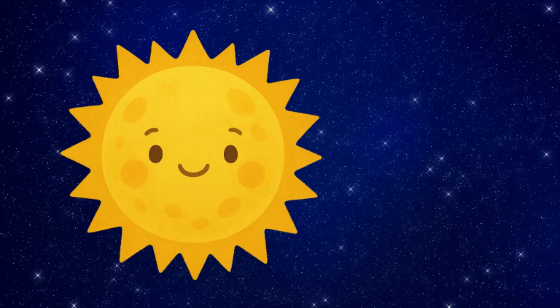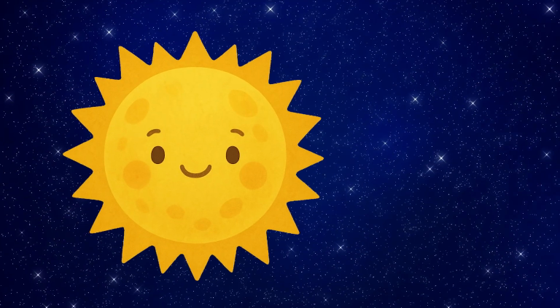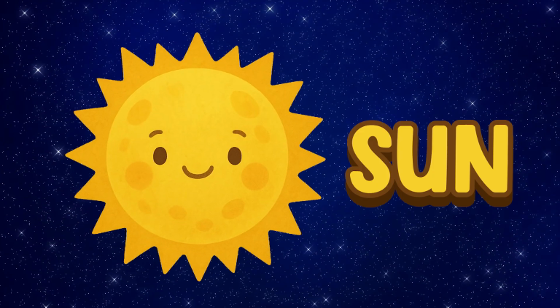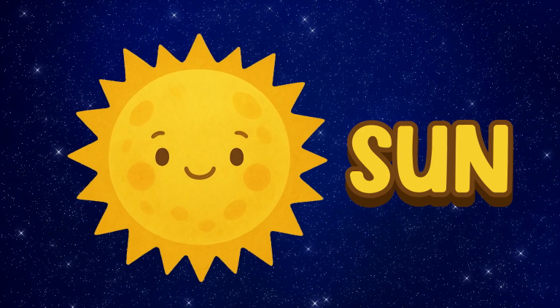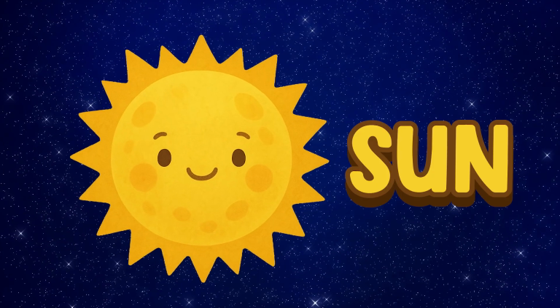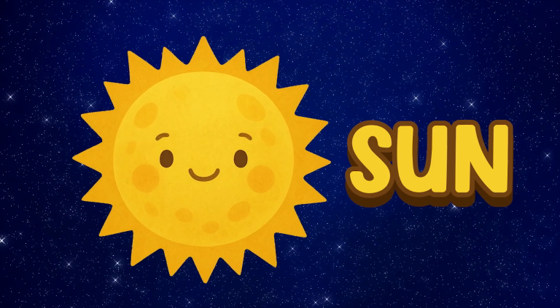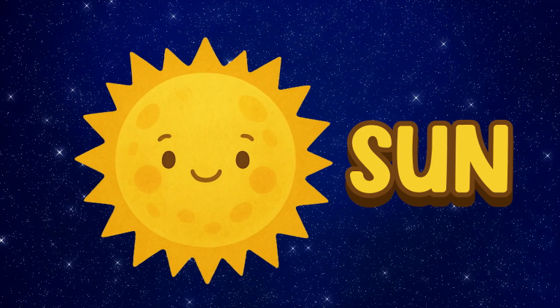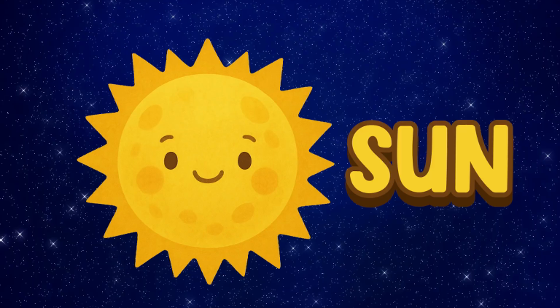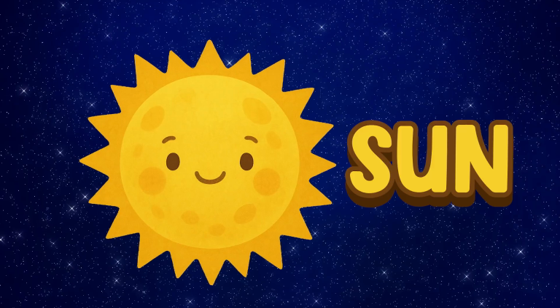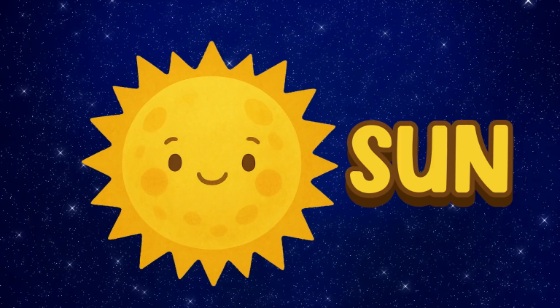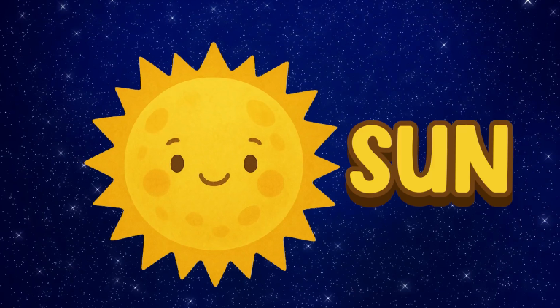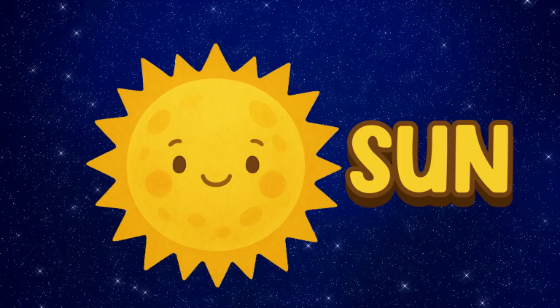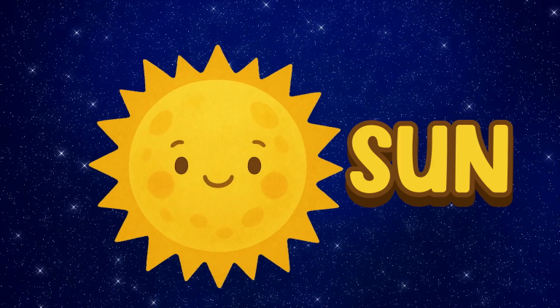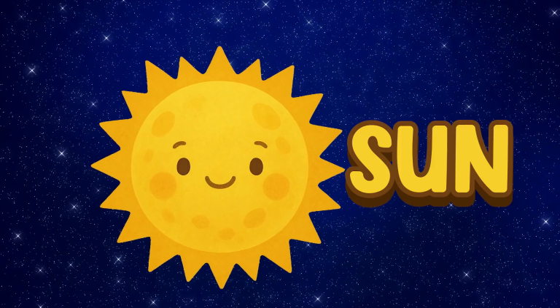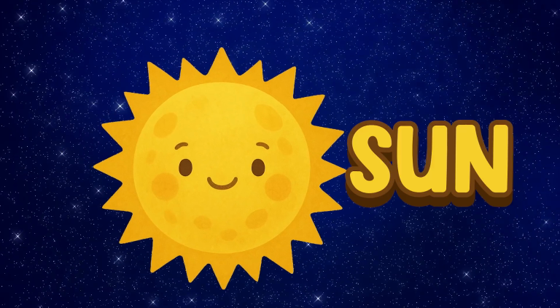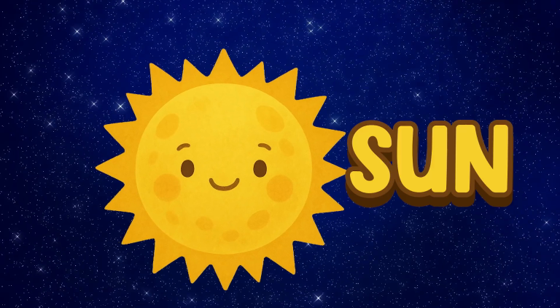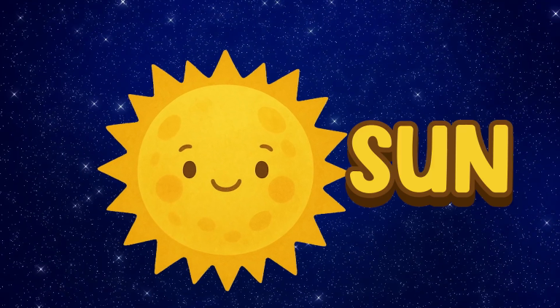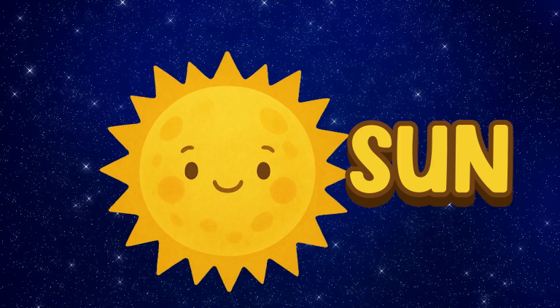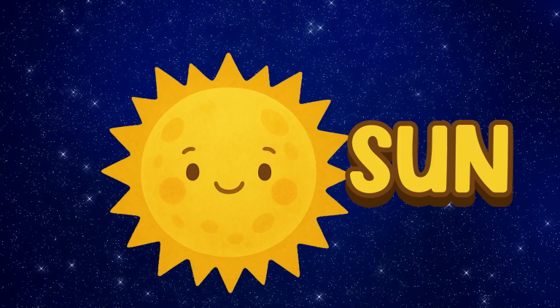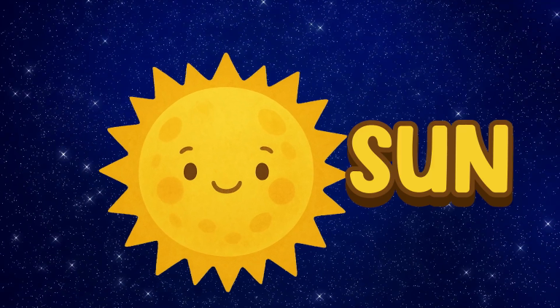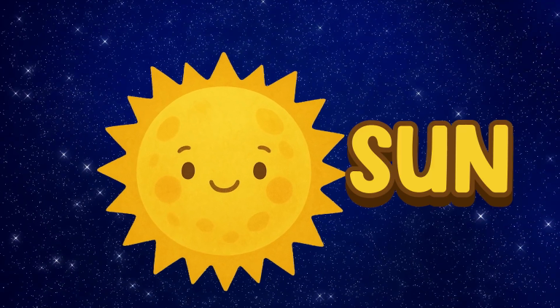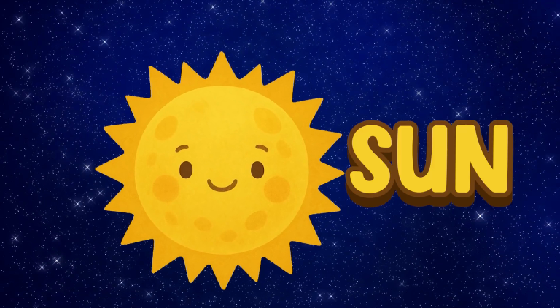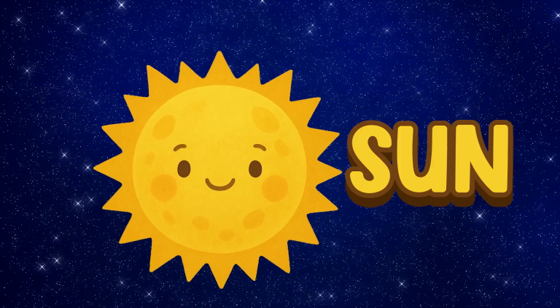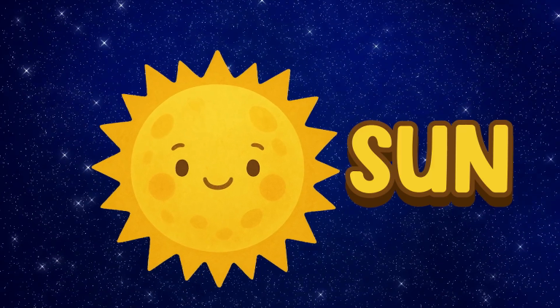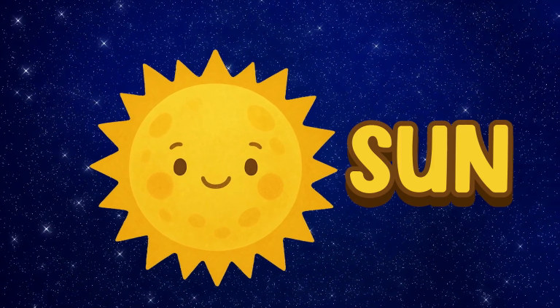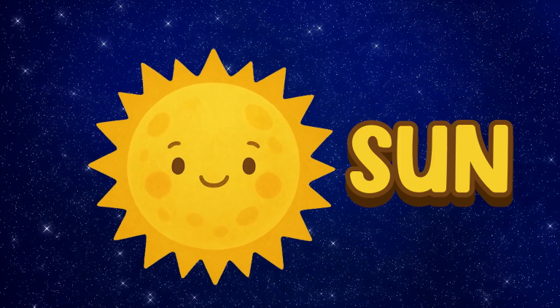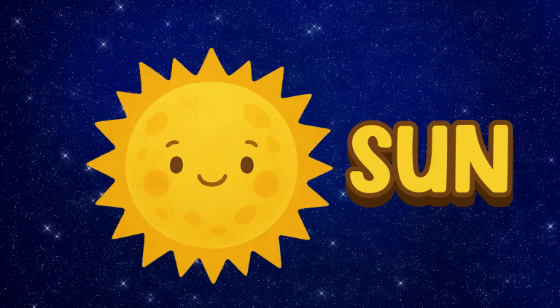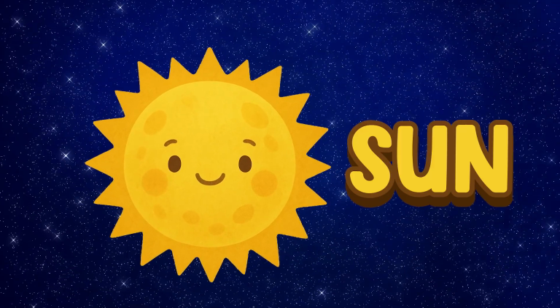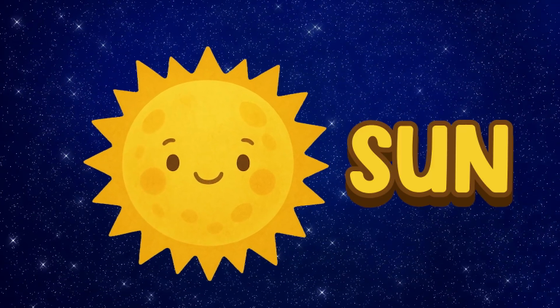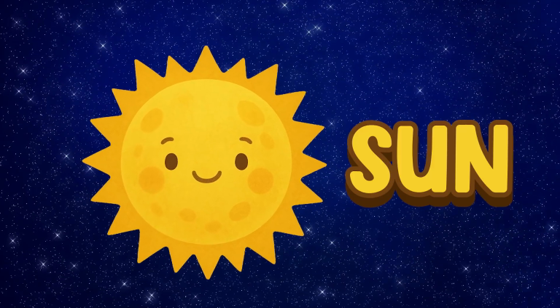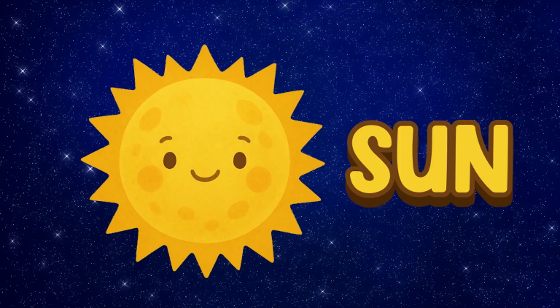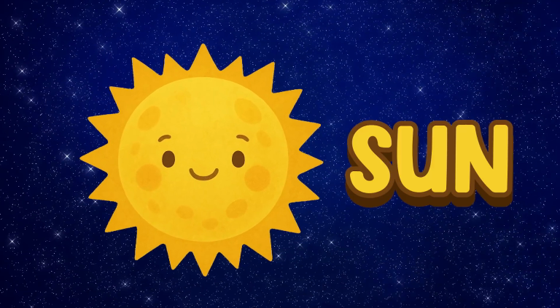Sun. The sun is a big, hot star. It gives us light and heat.